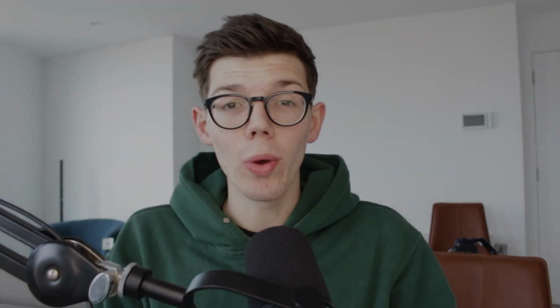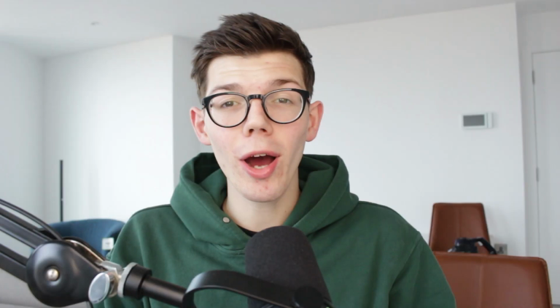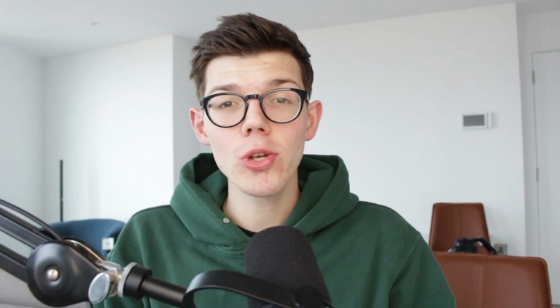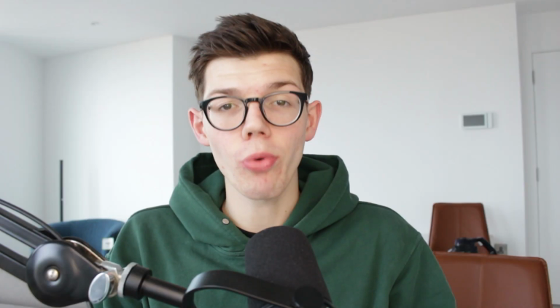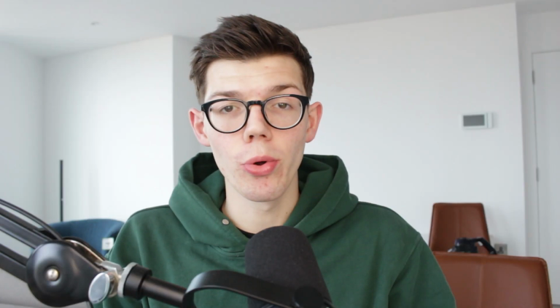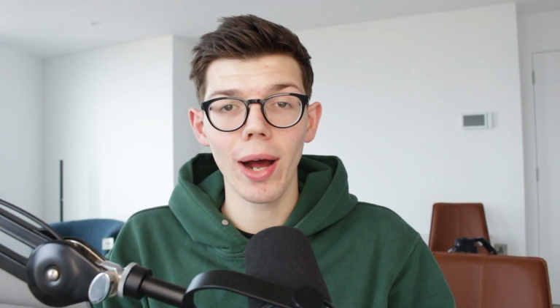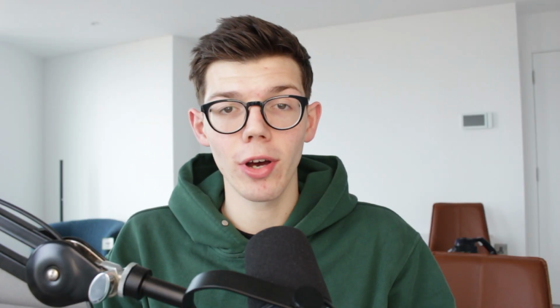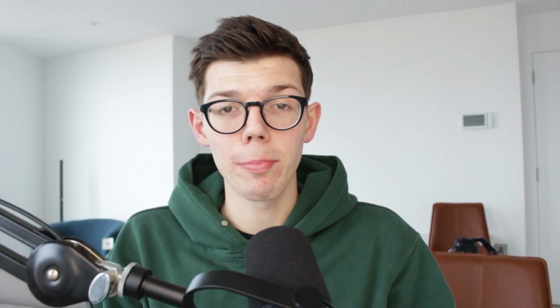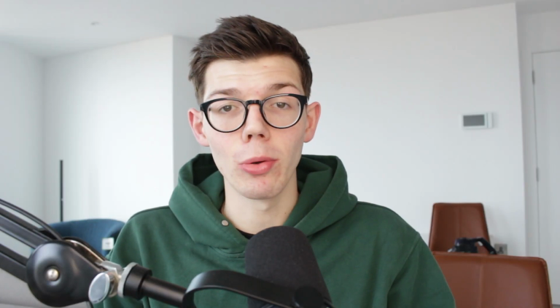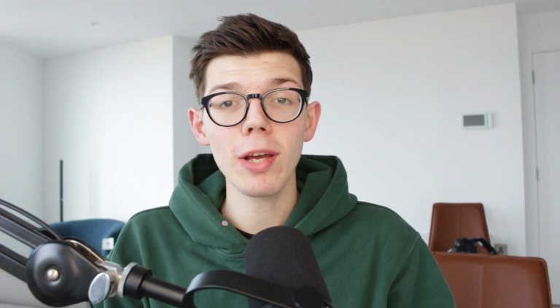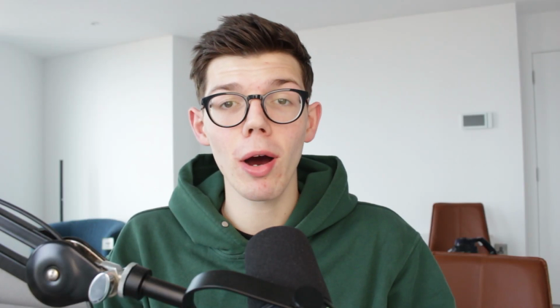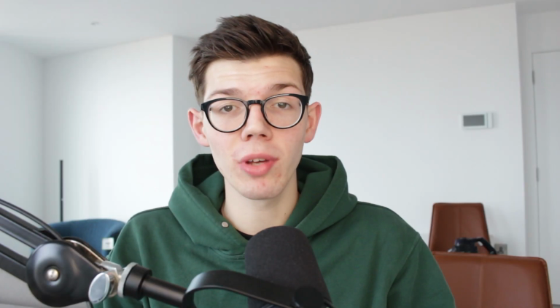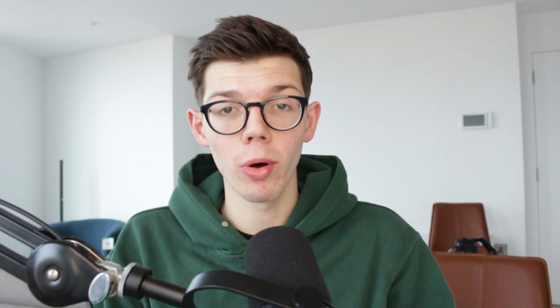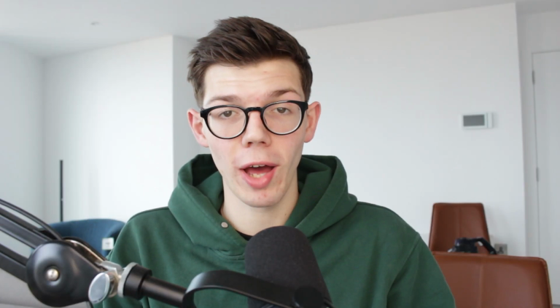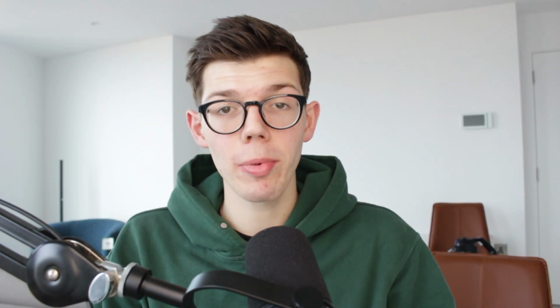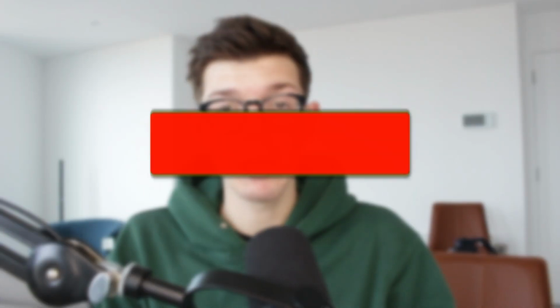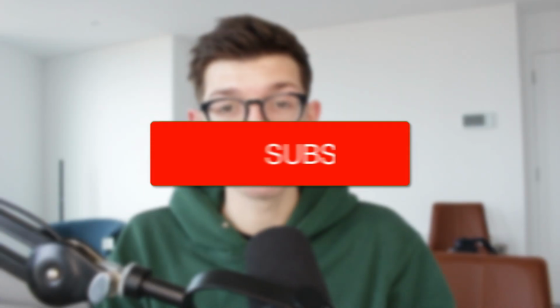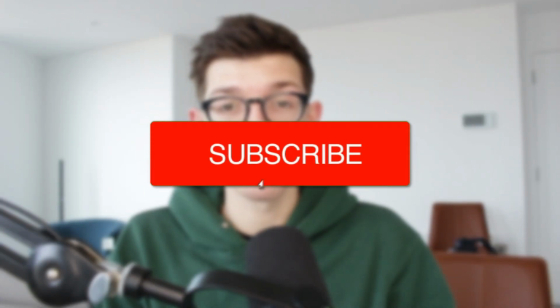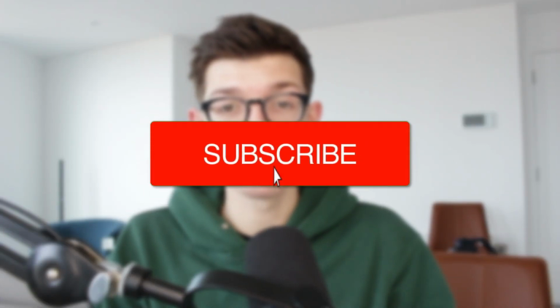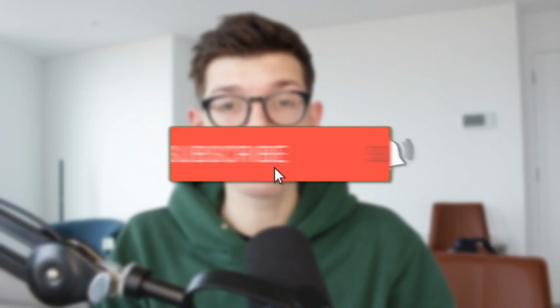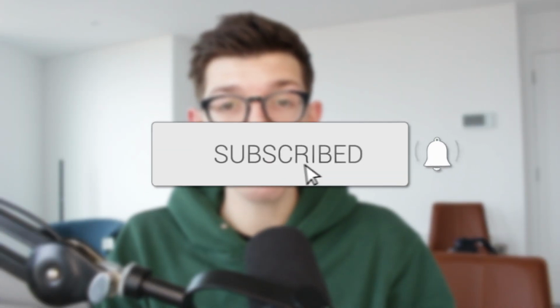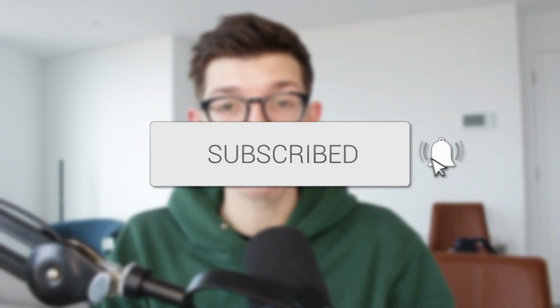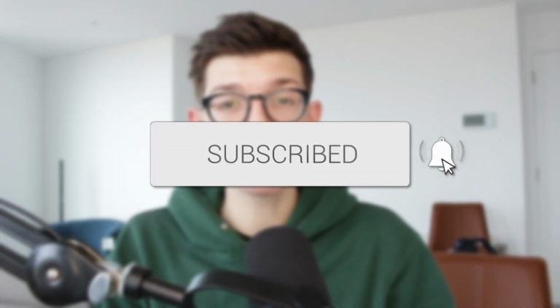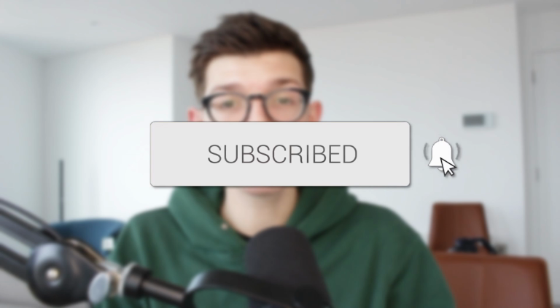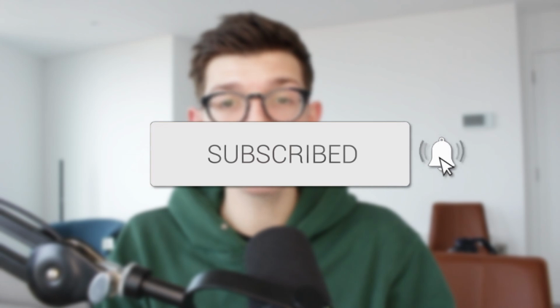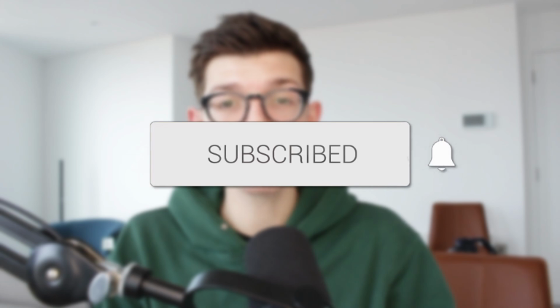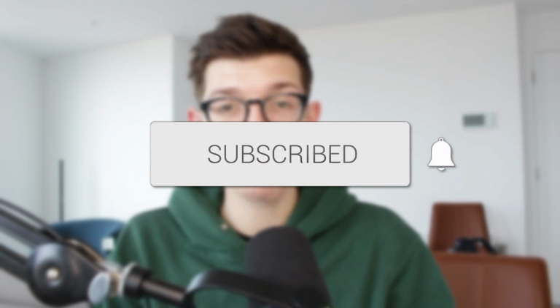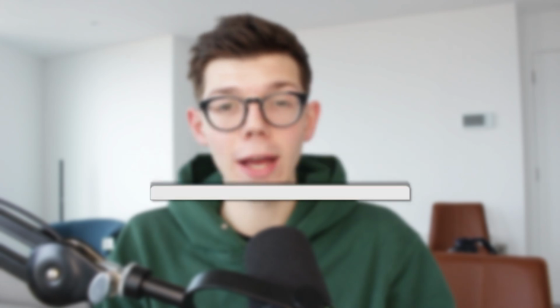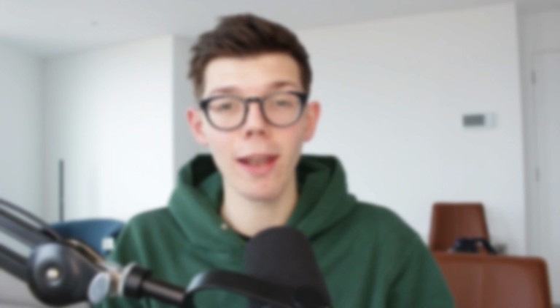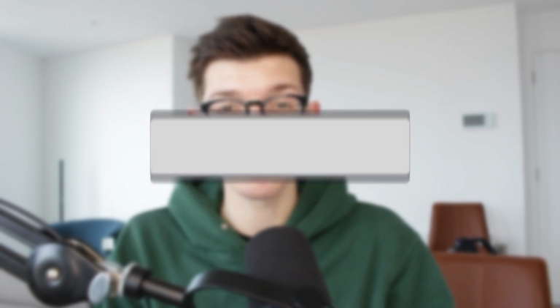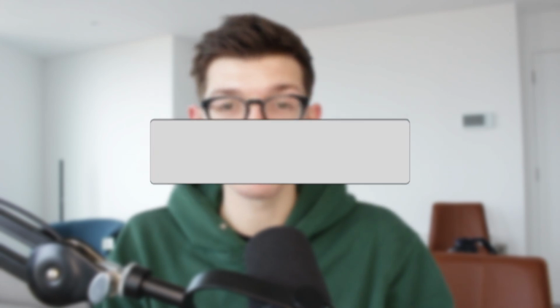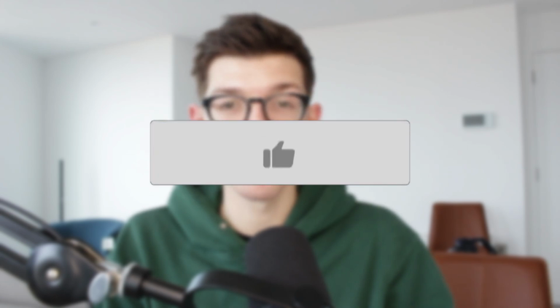We'll guide you through how to hide blue tick marks in WhatsApp. If you find this useful, then please consider subscribing and liking the video.